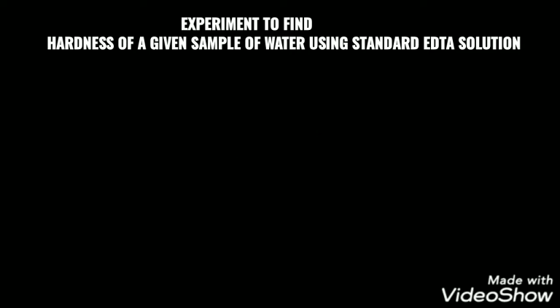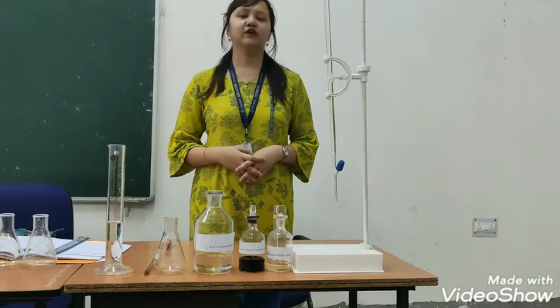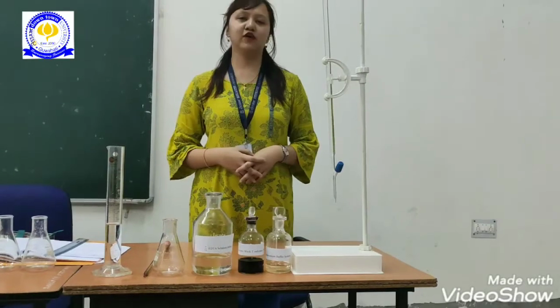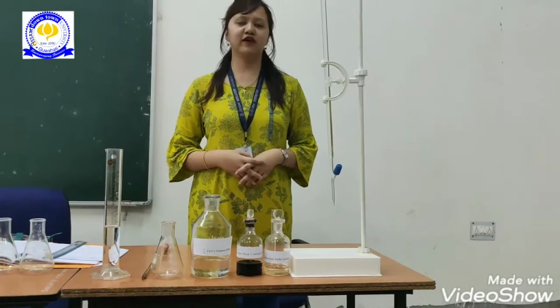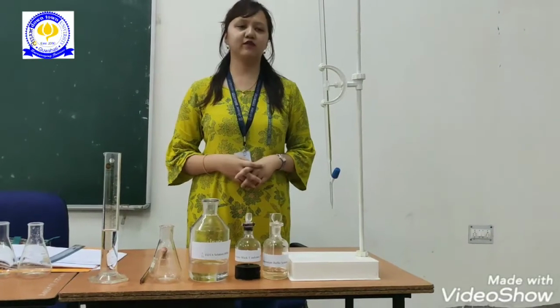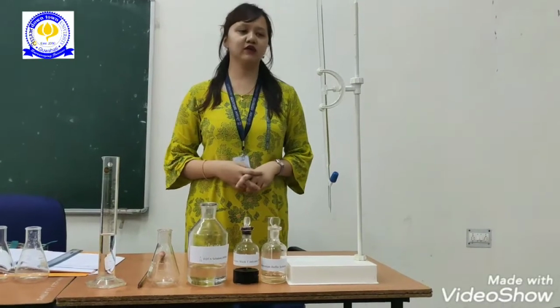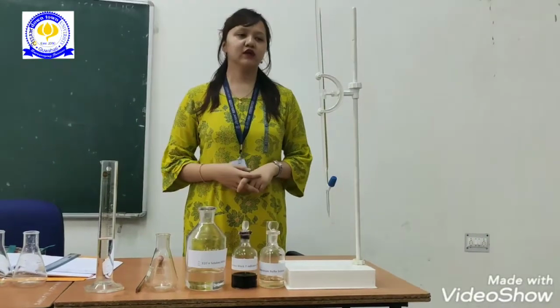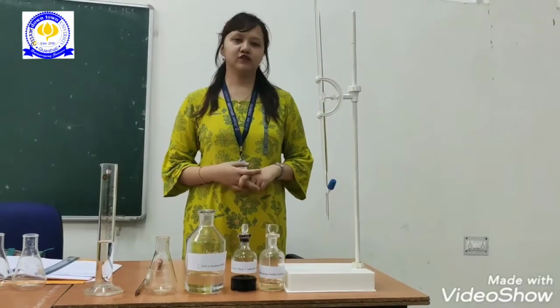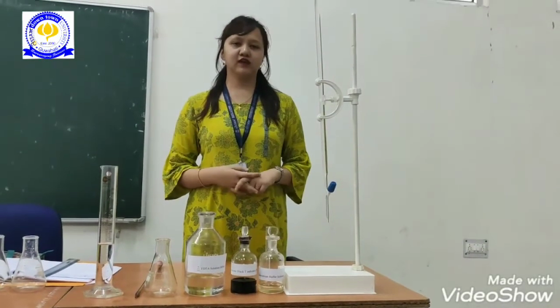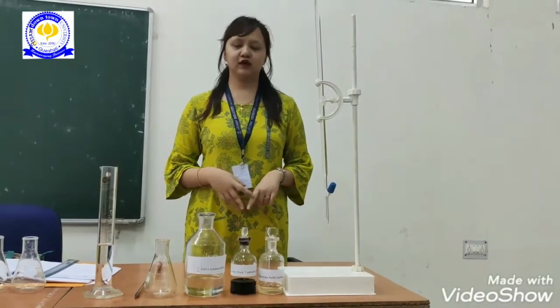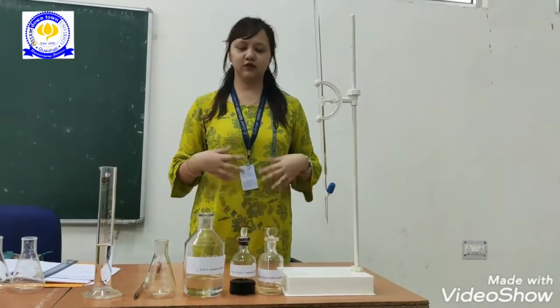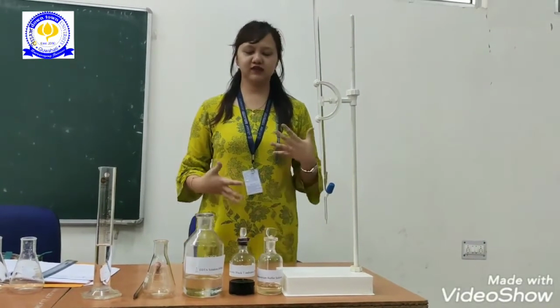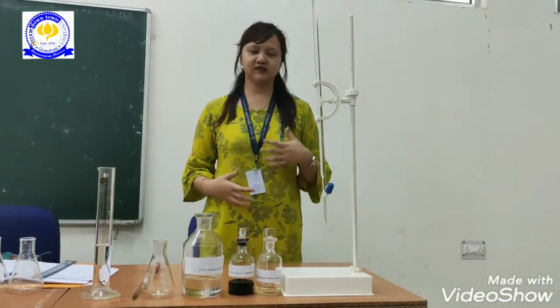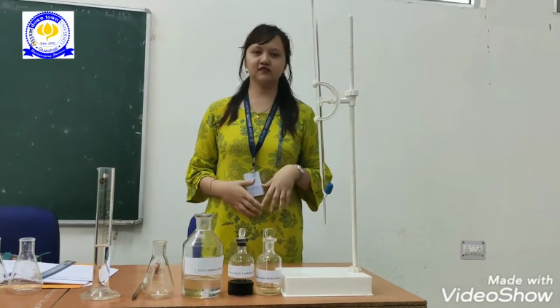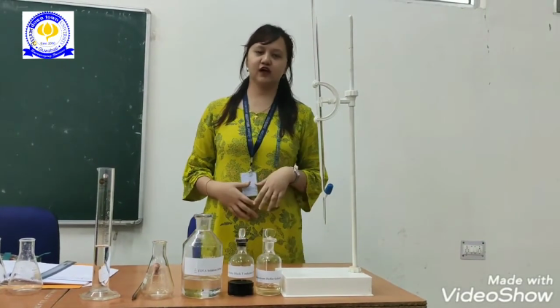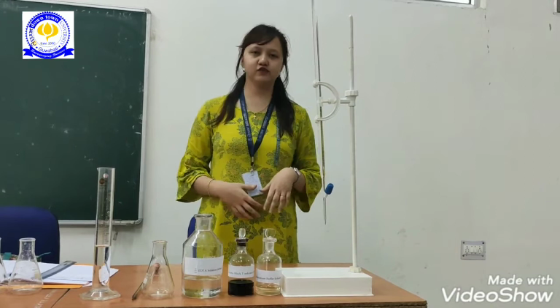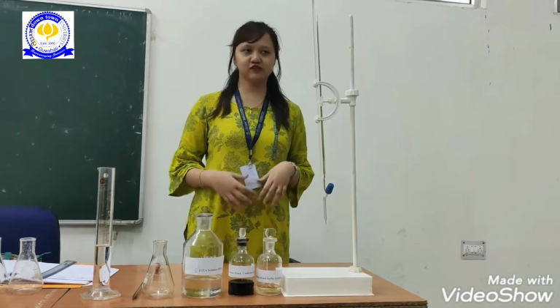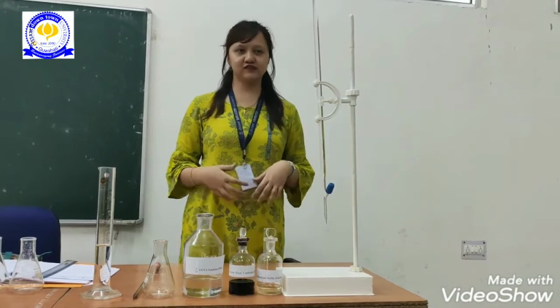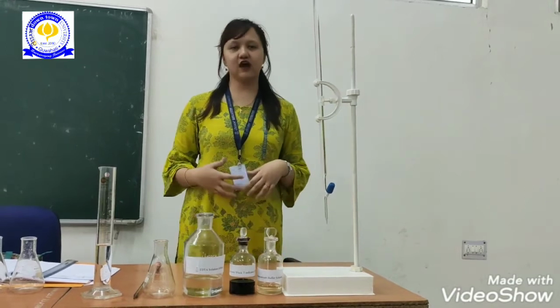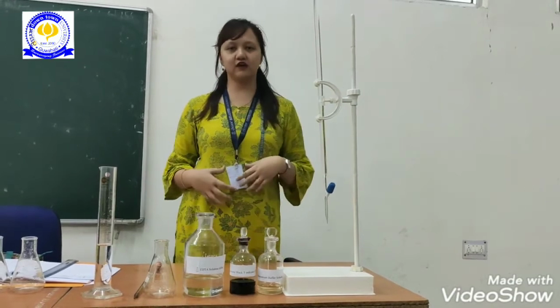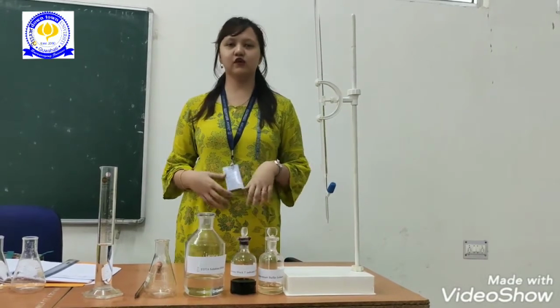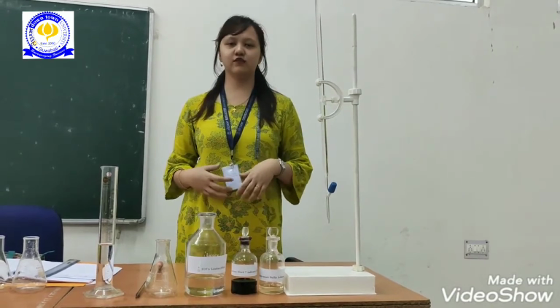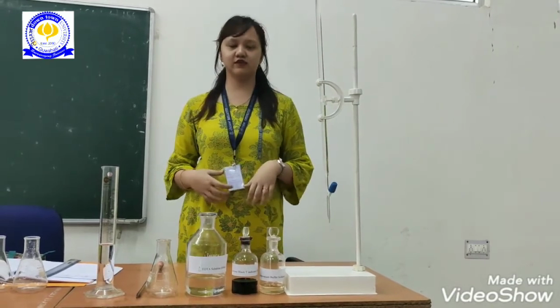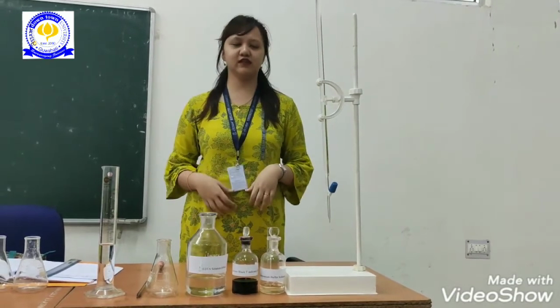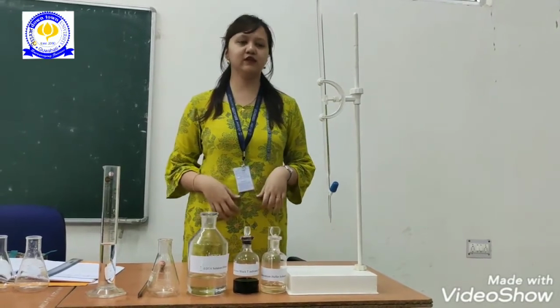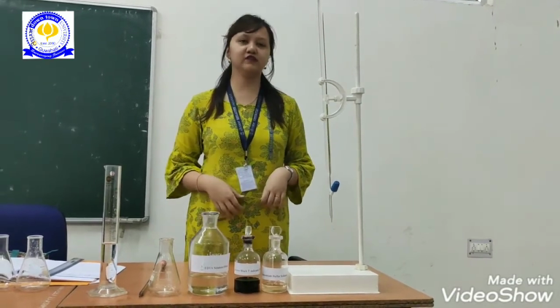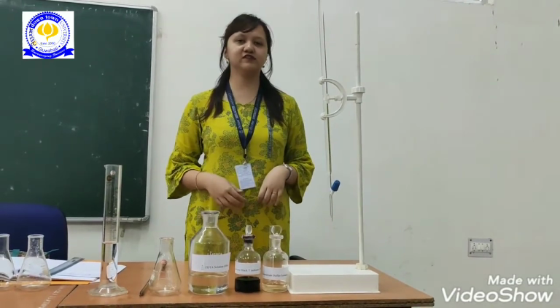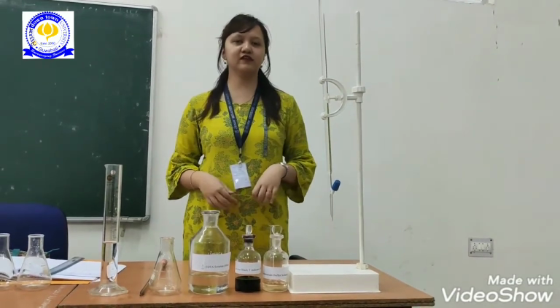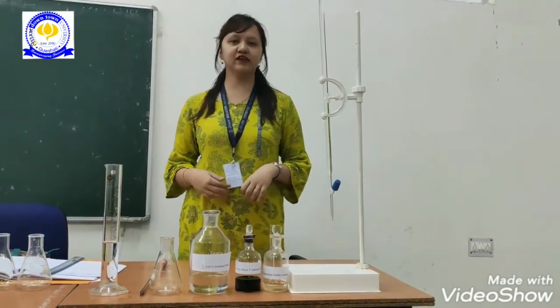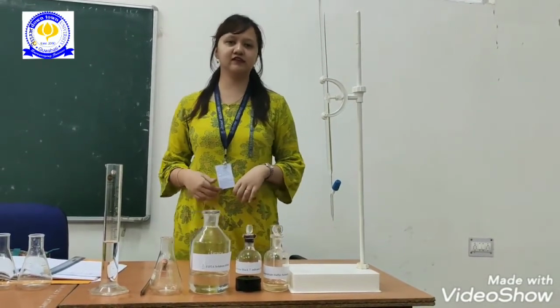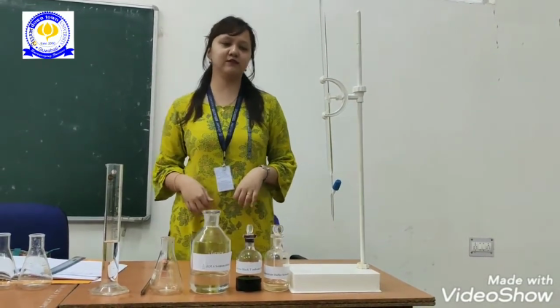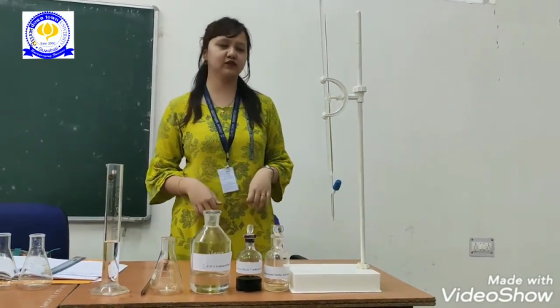Good morning everyone. Today we will discuss how to test the hardness of a water sample using standard EDTA method.